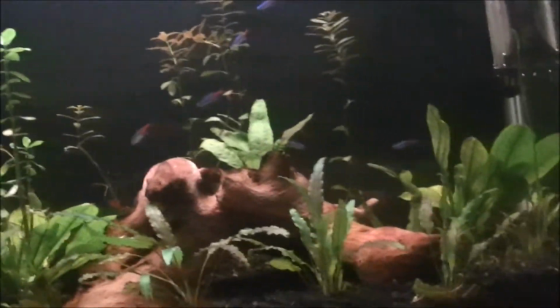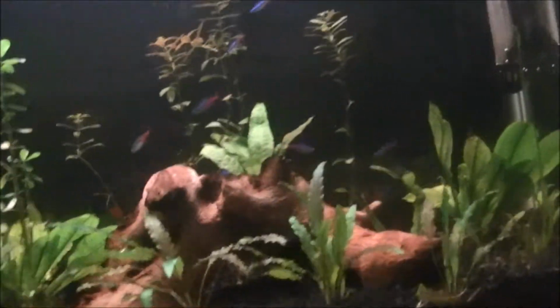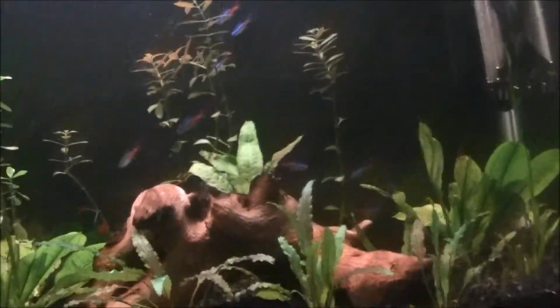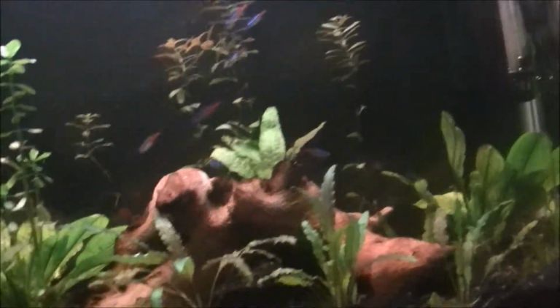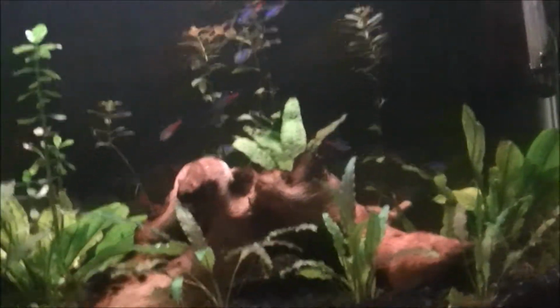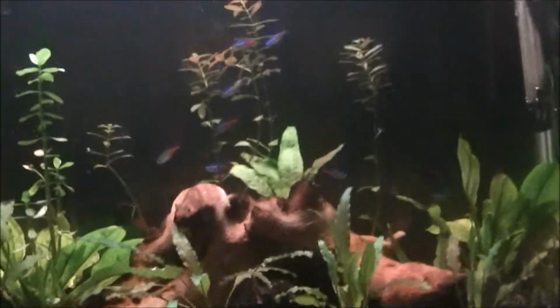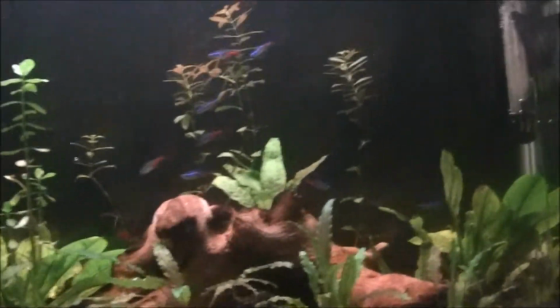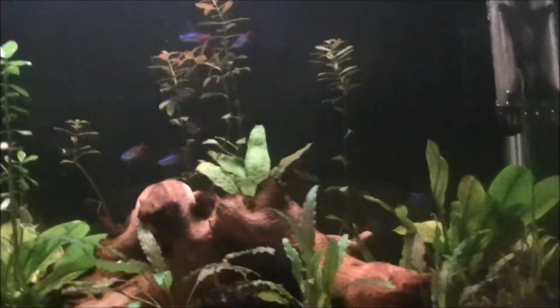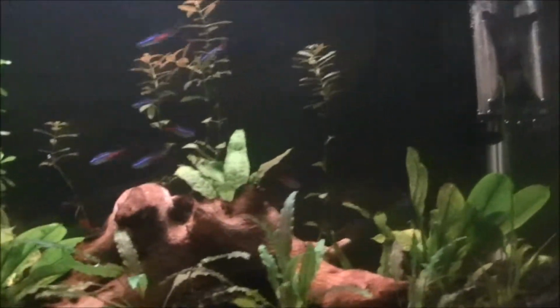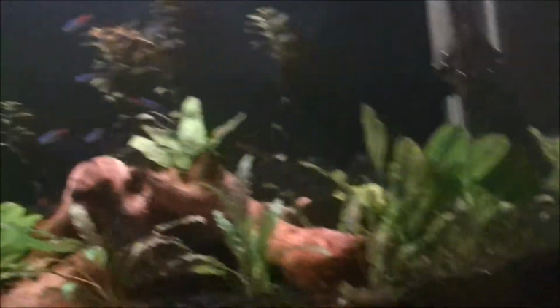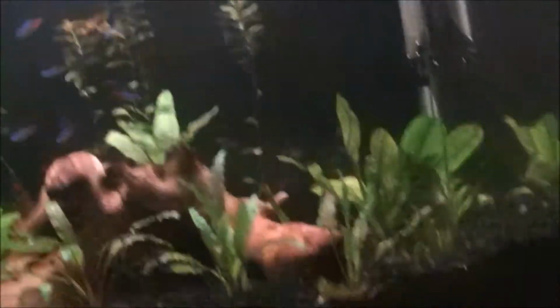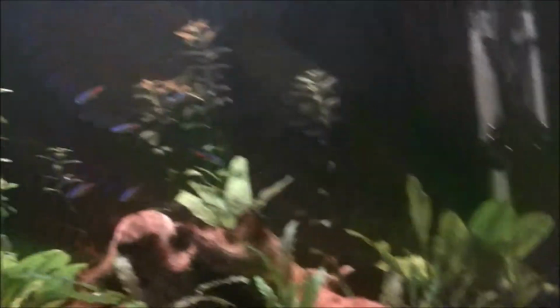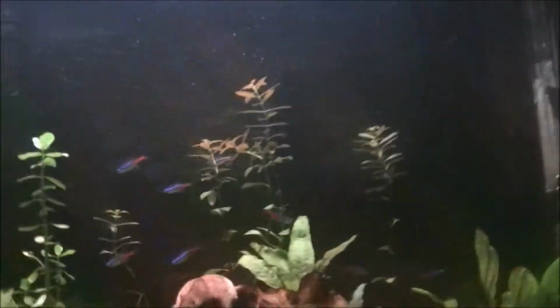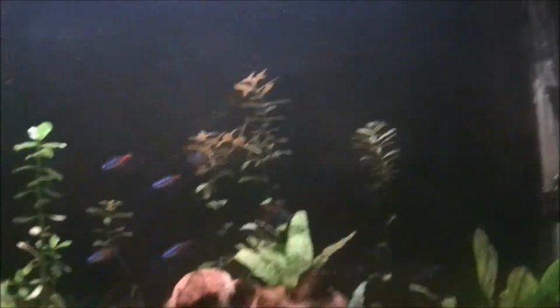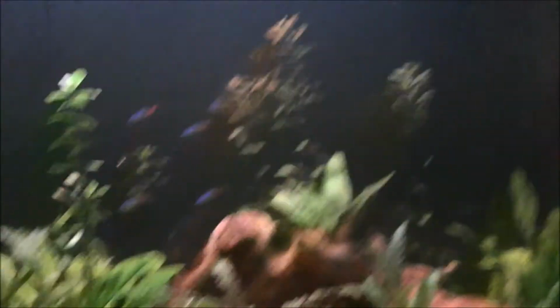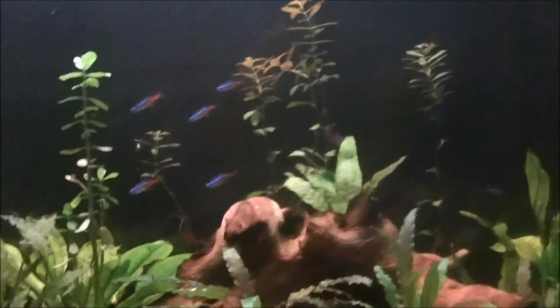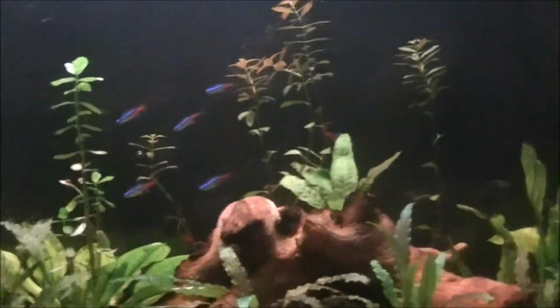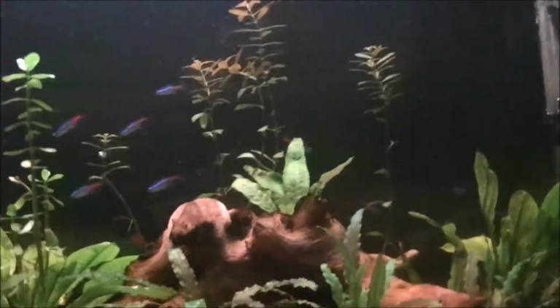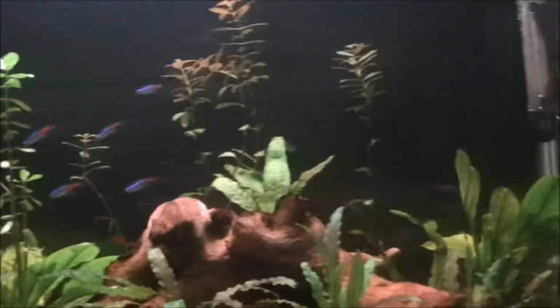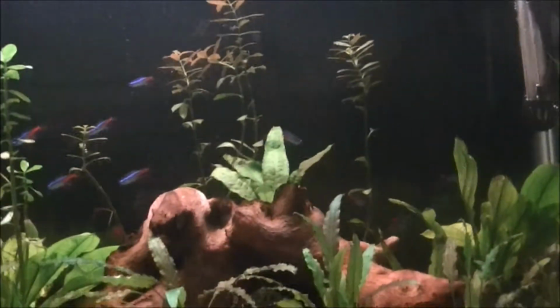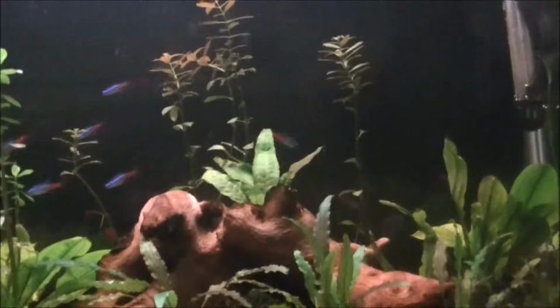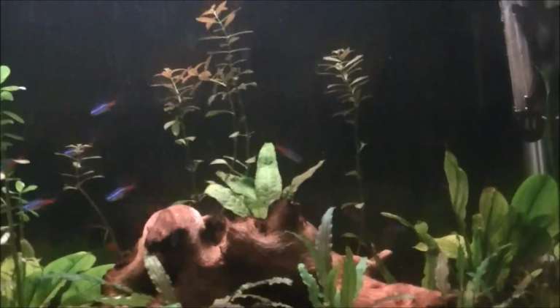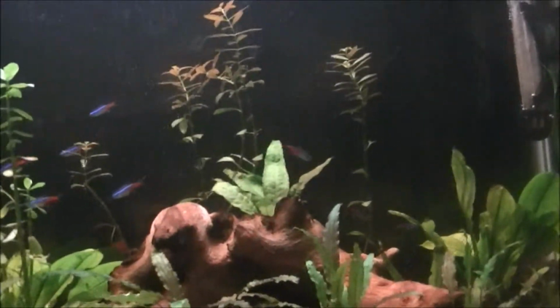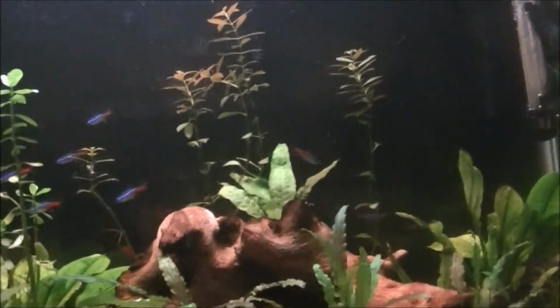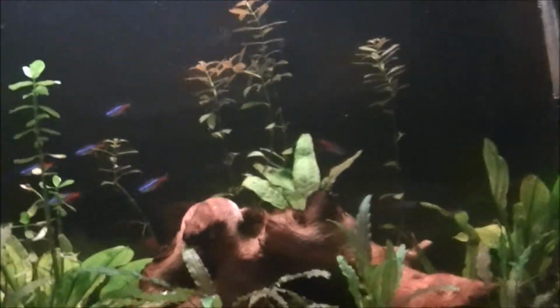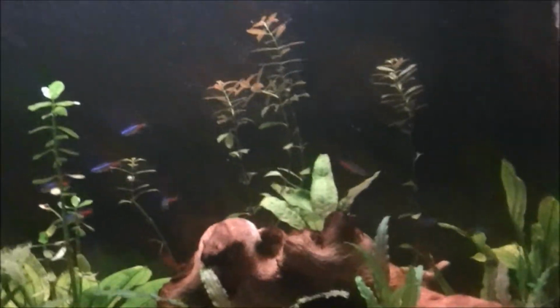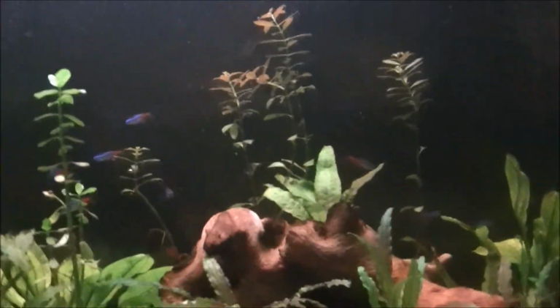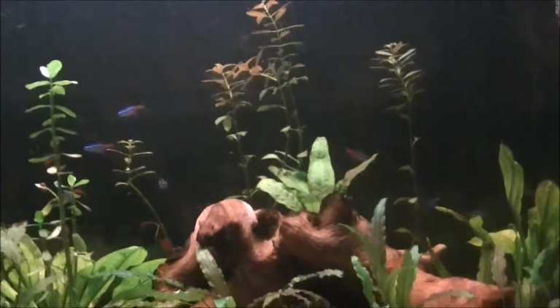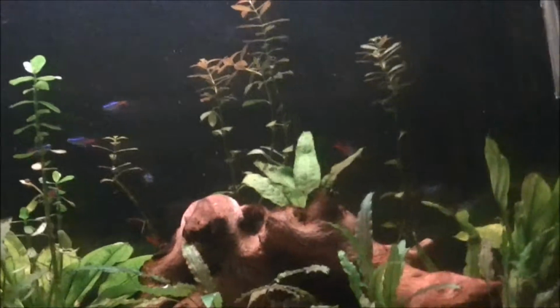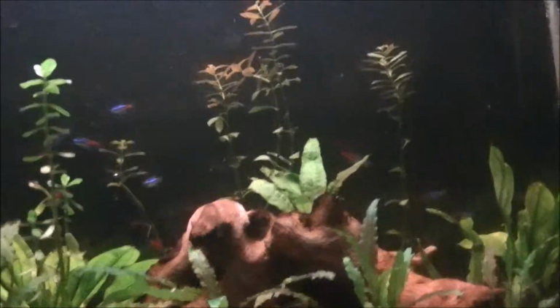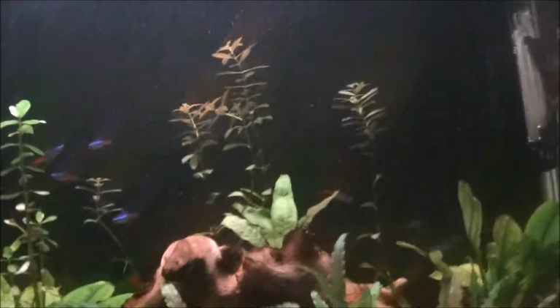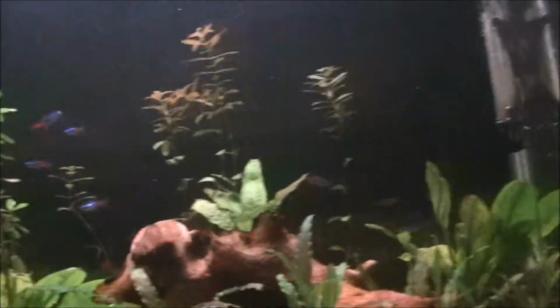I feed mine flakes, and you can also feed them brine shrimp. Feed them no more than once a day.